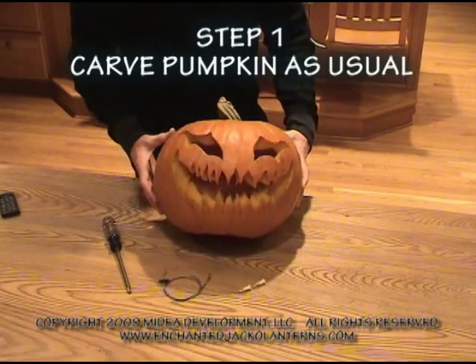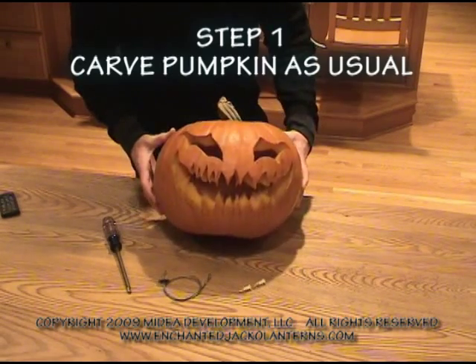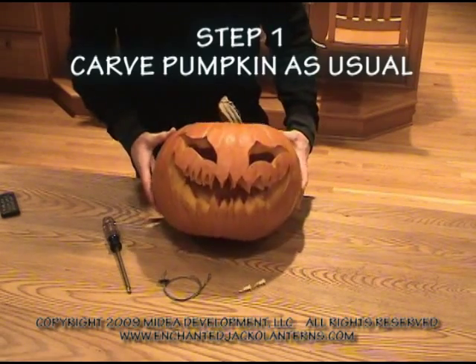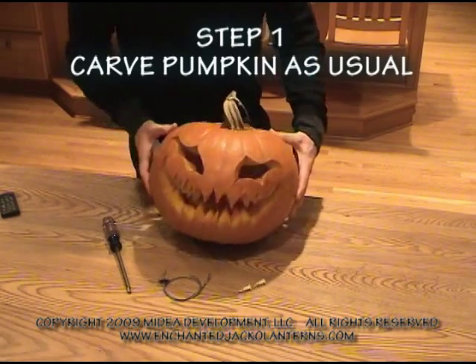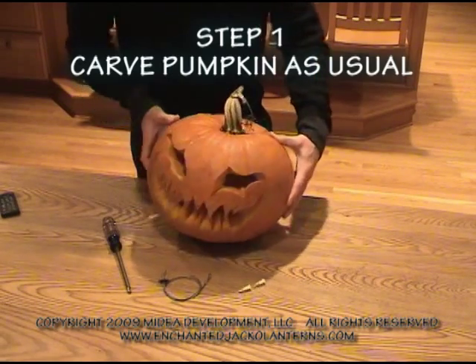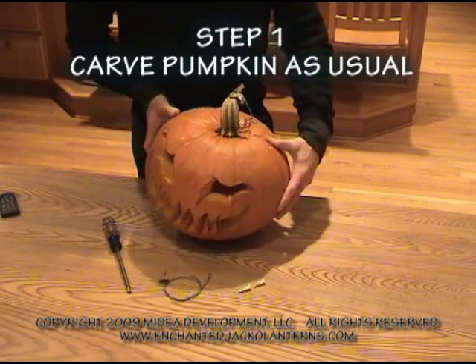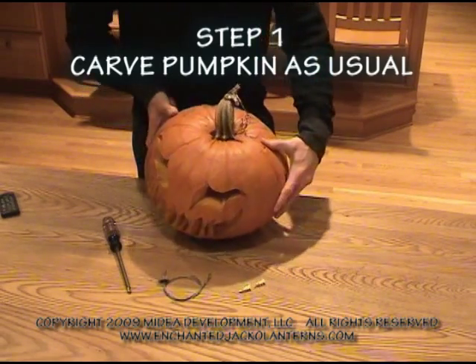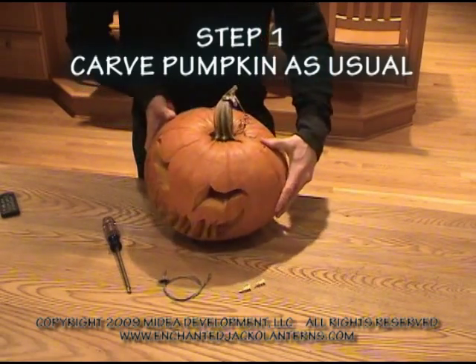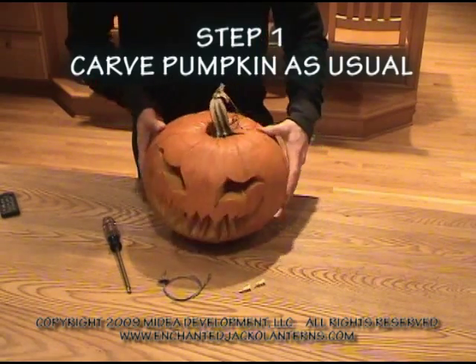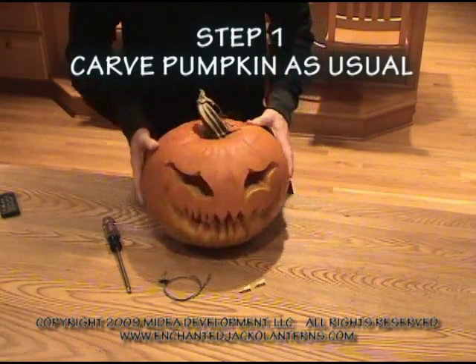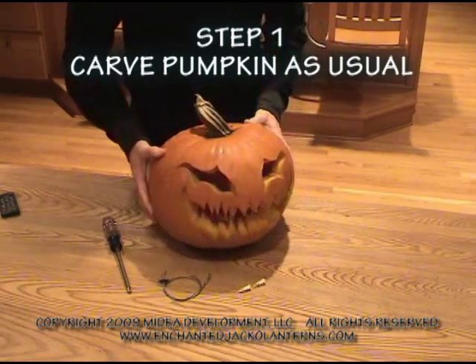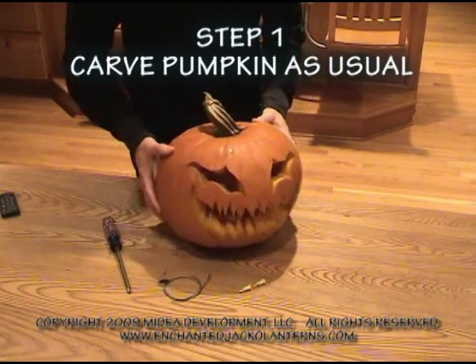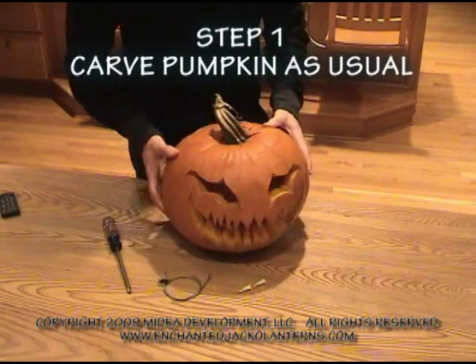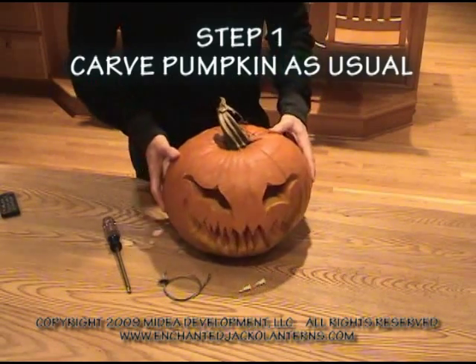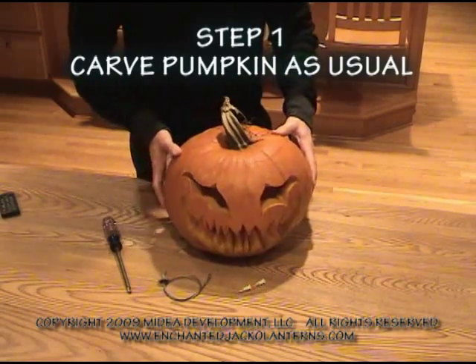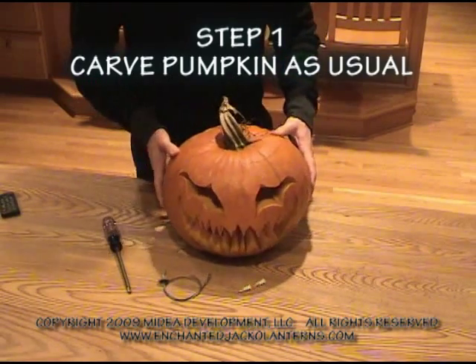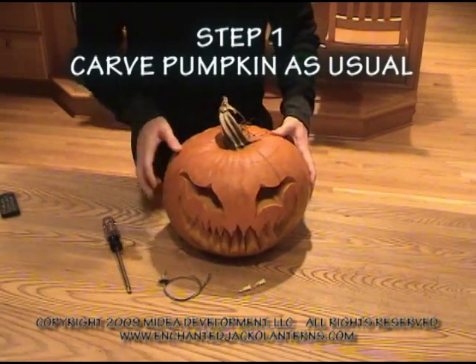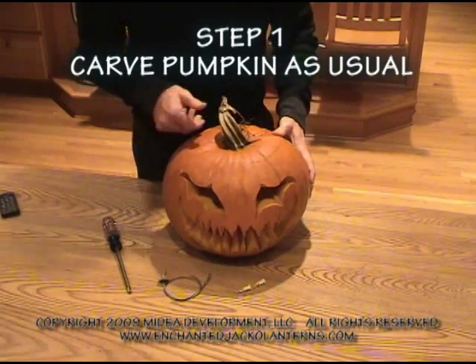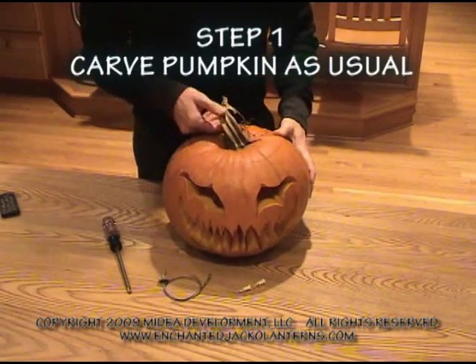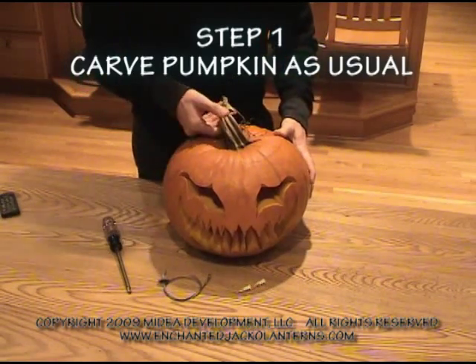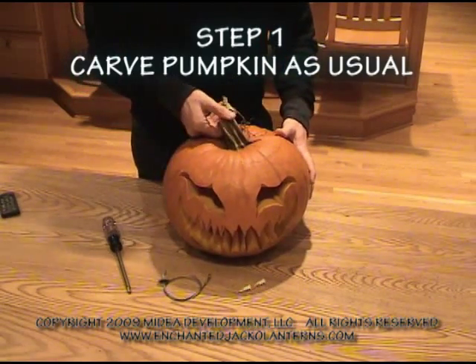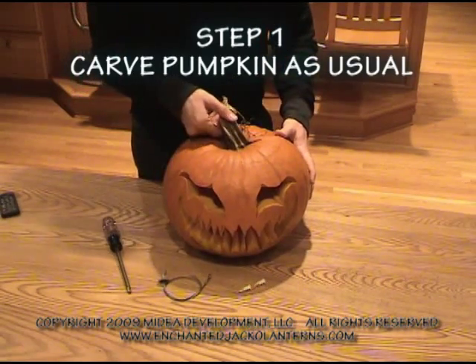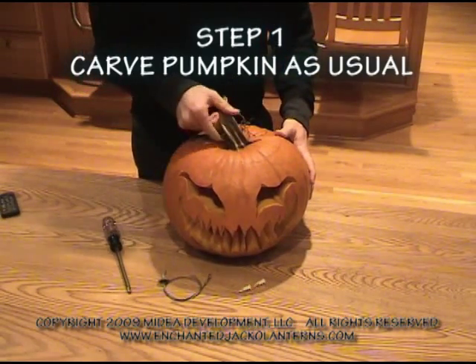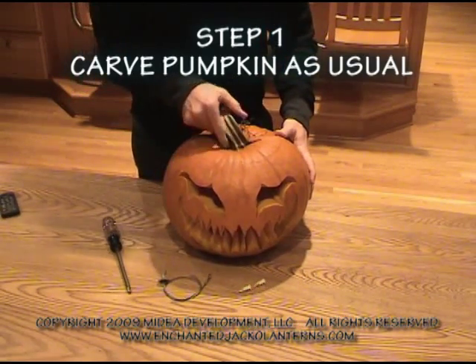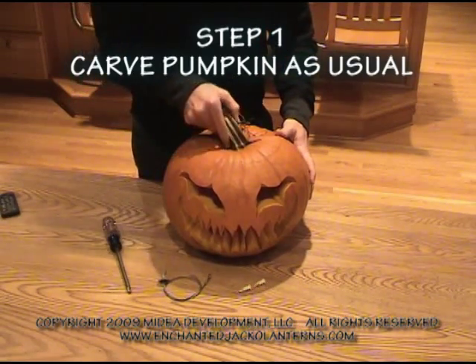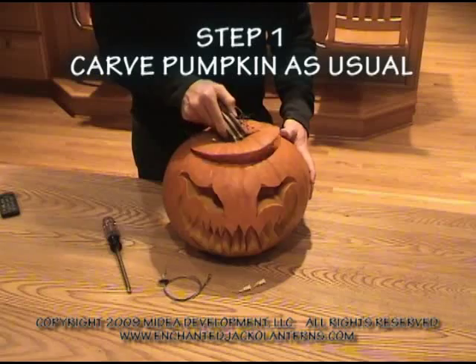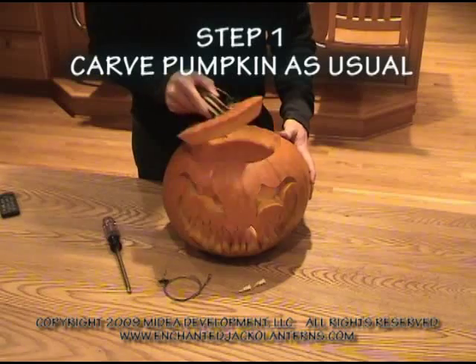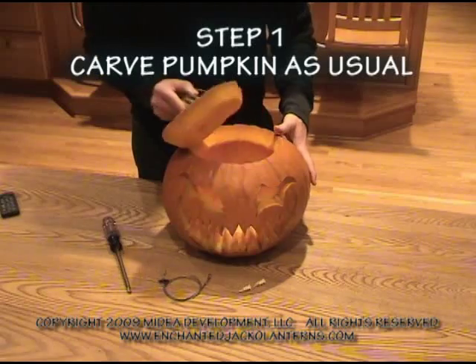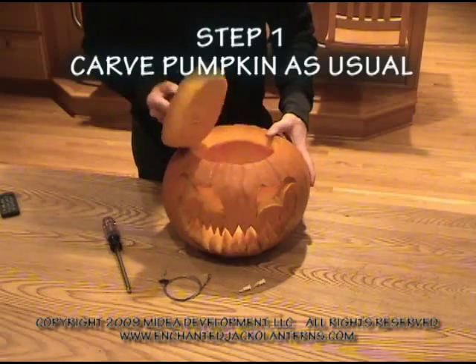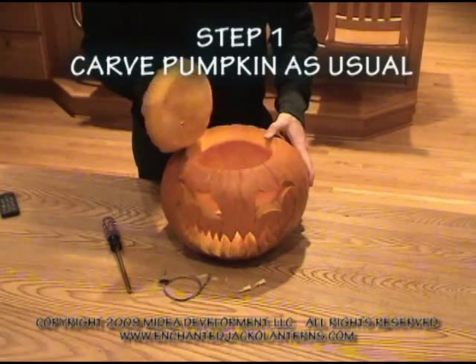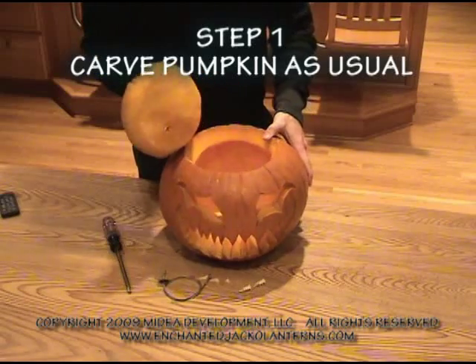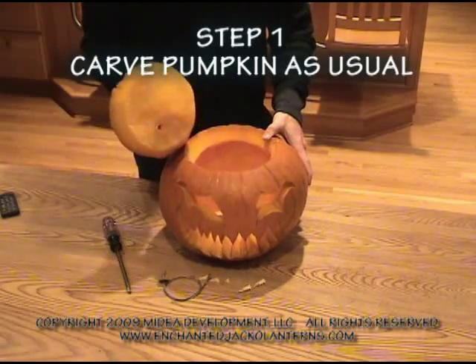Take your jack-o-lantern, carve it as you normally would, like so.